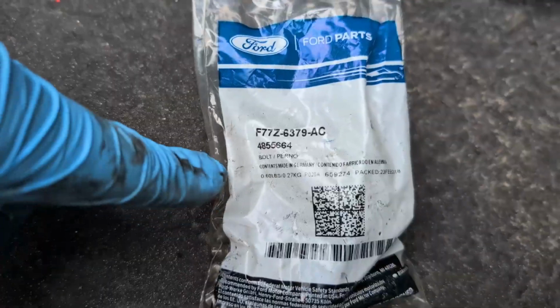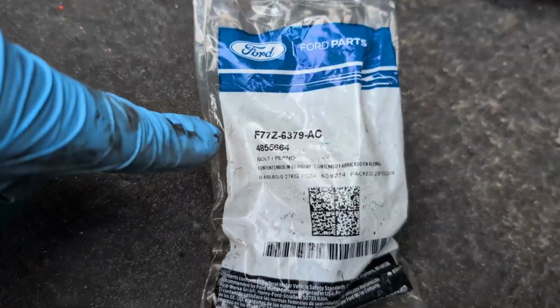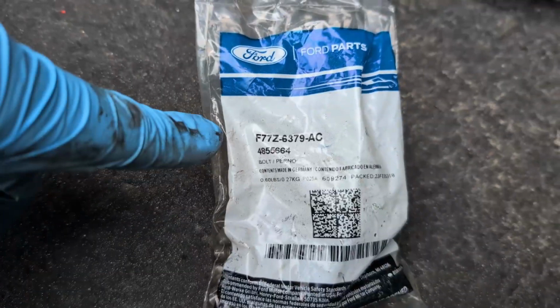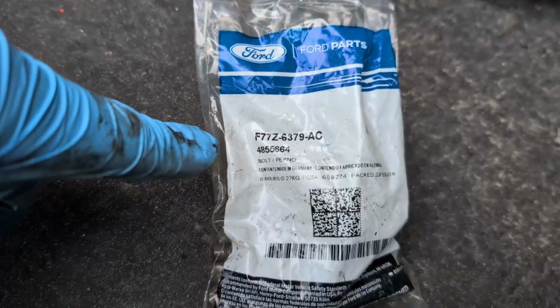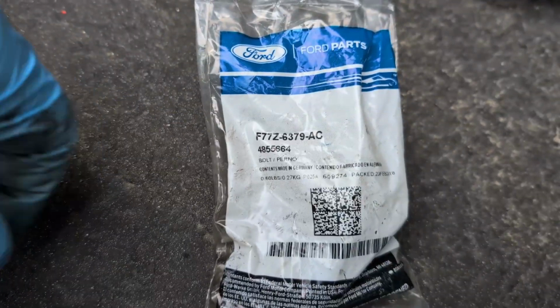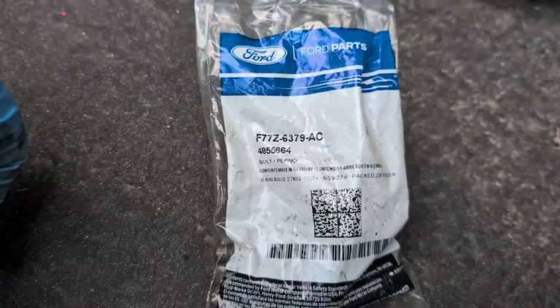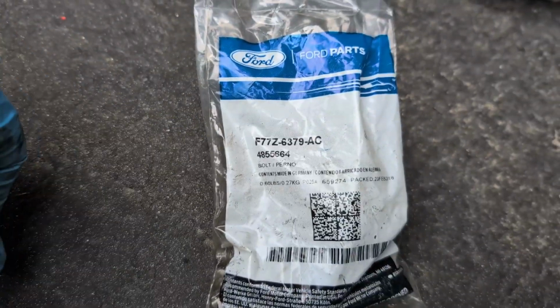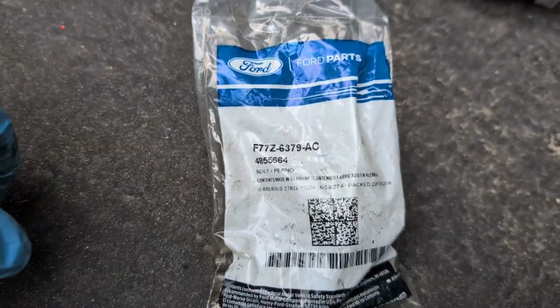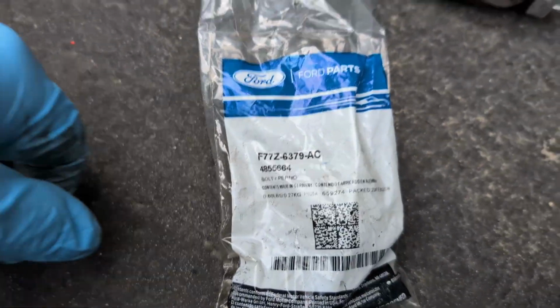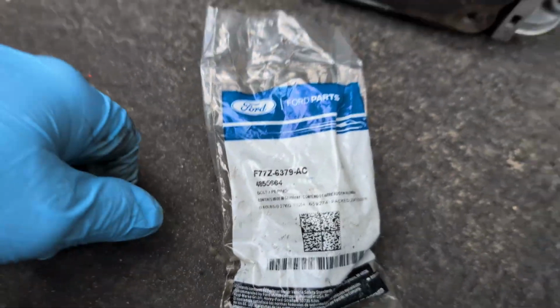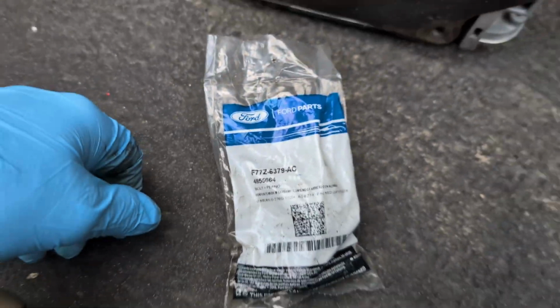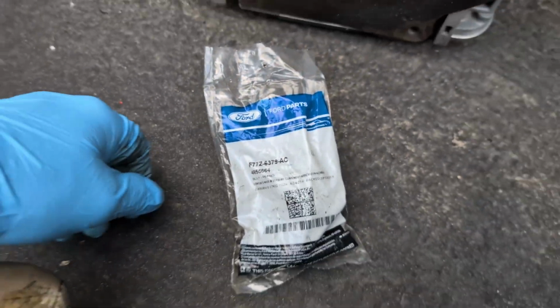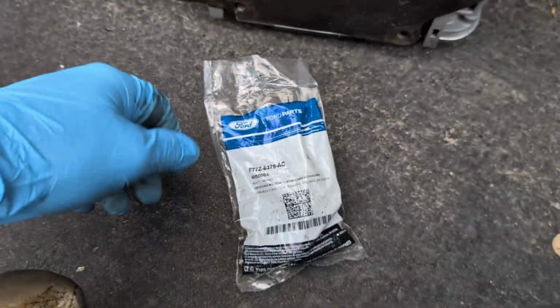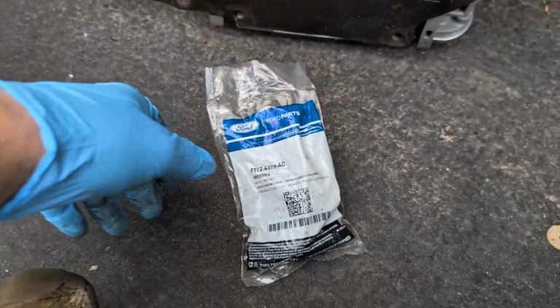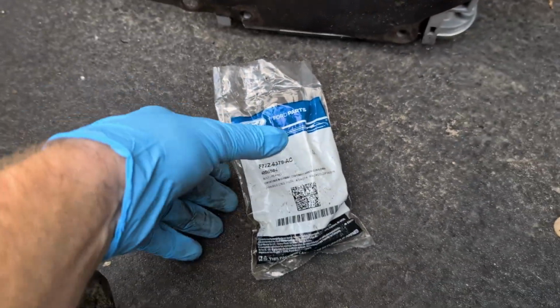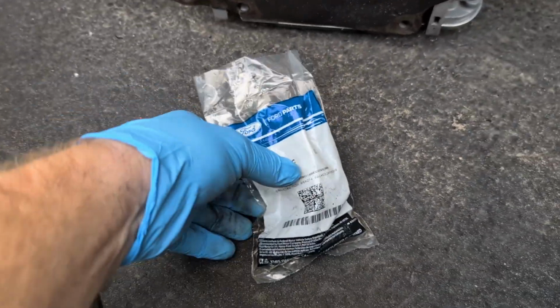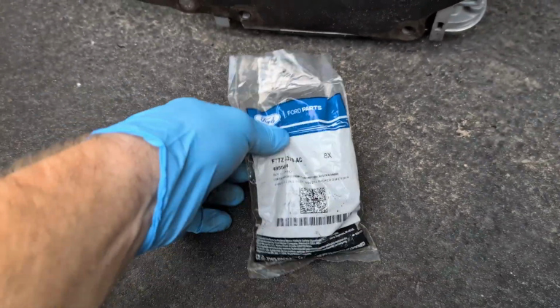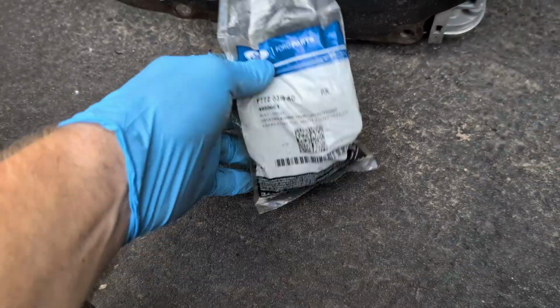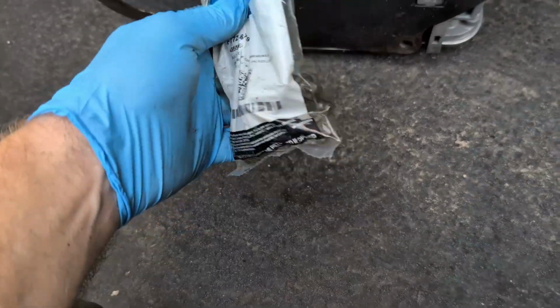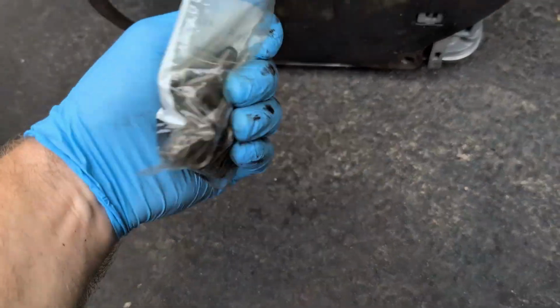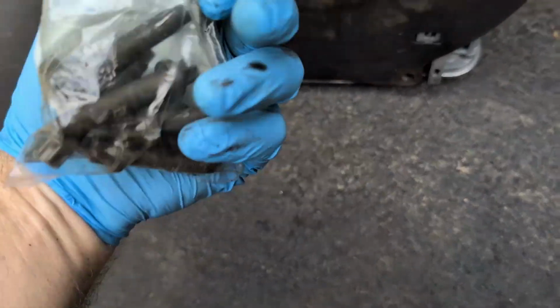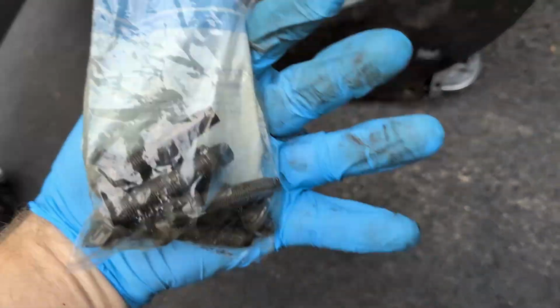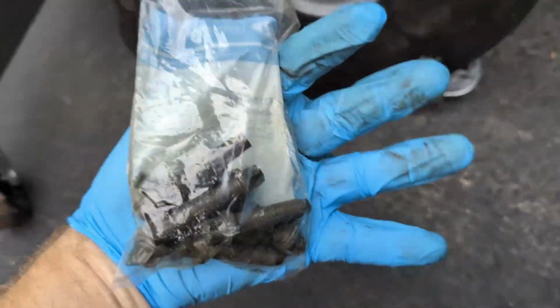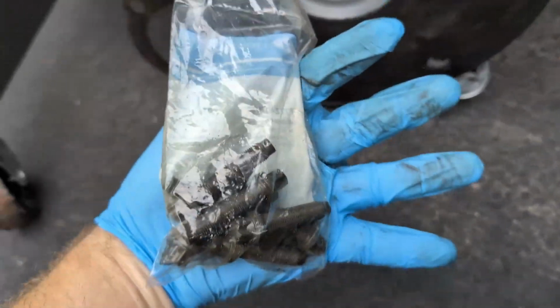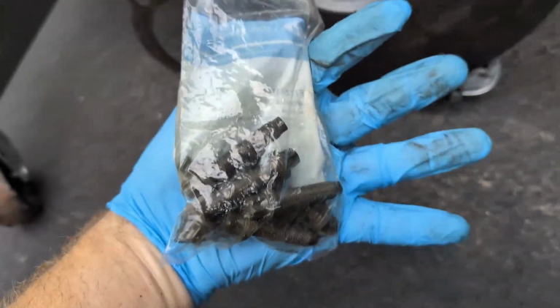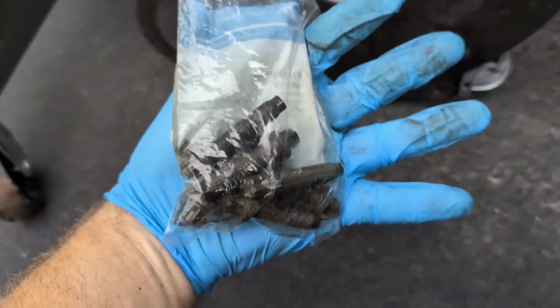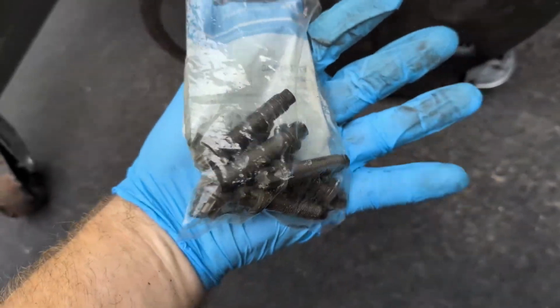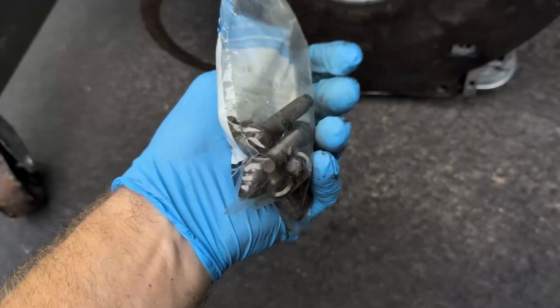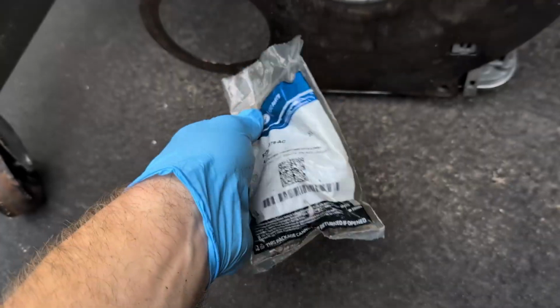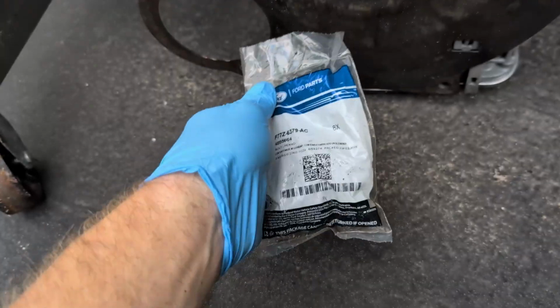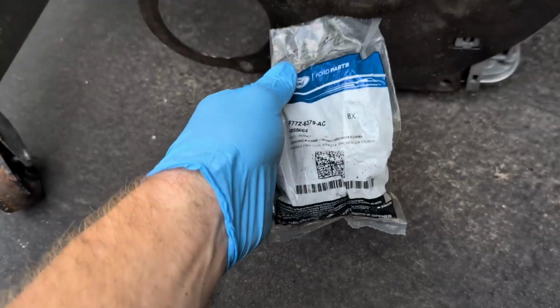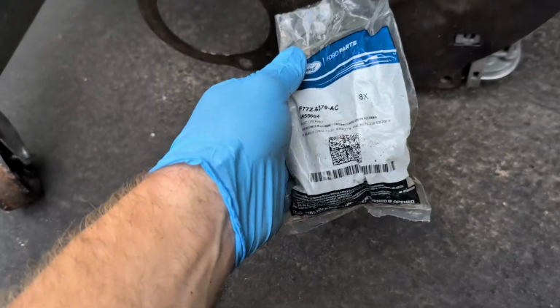They're about $56 for all of them, unfortunately, on Ford Parts Giant.